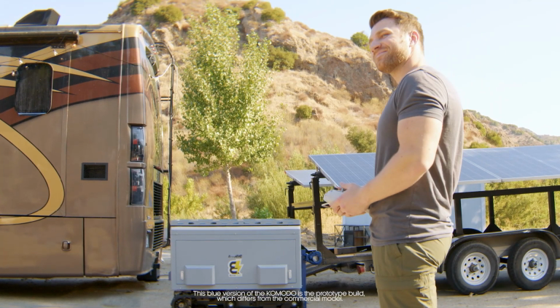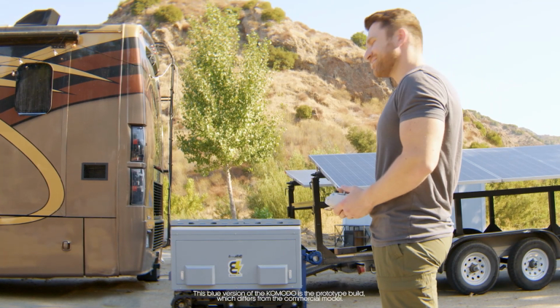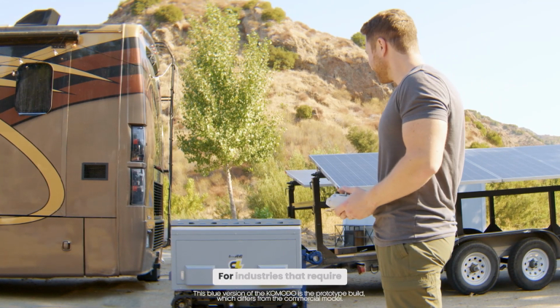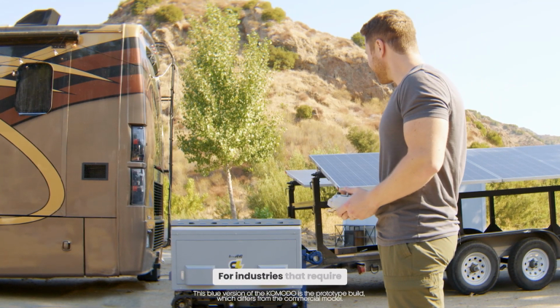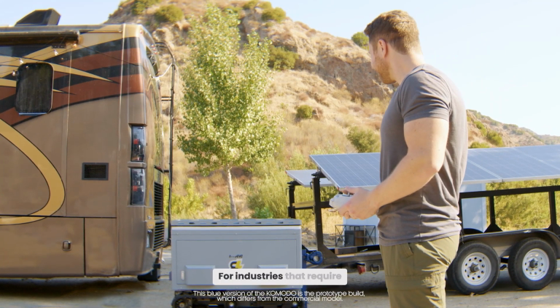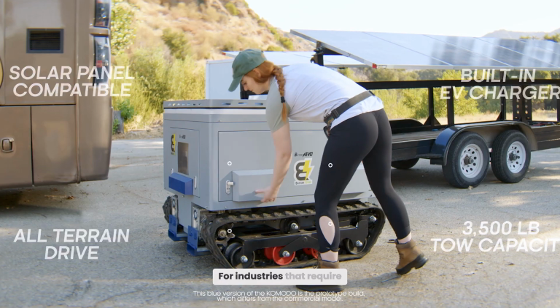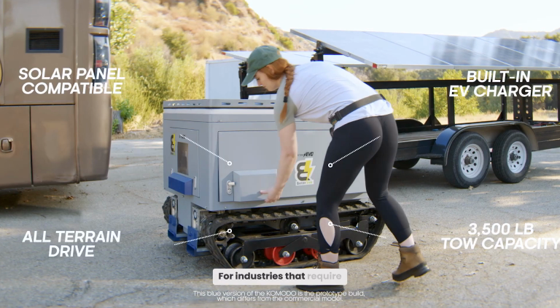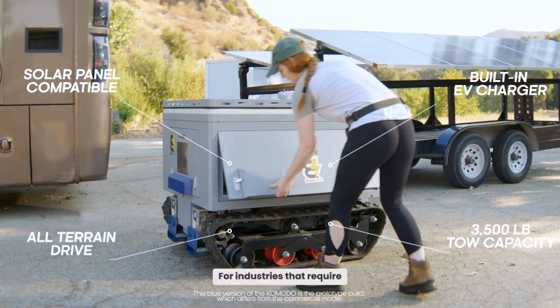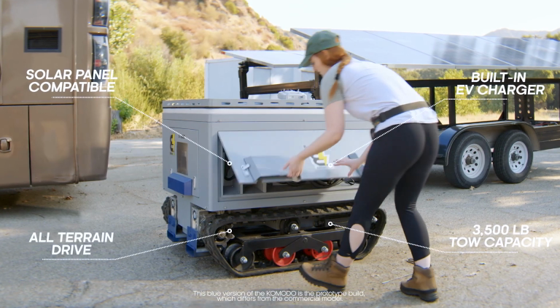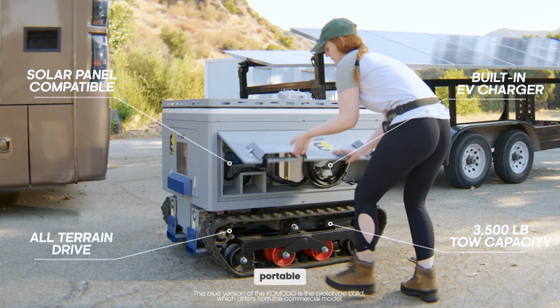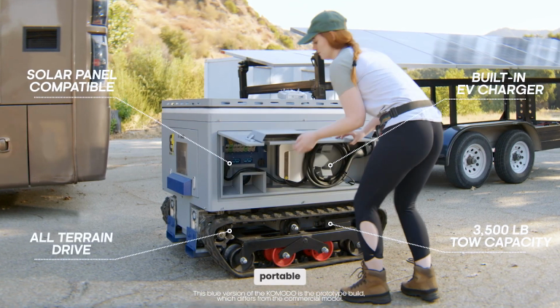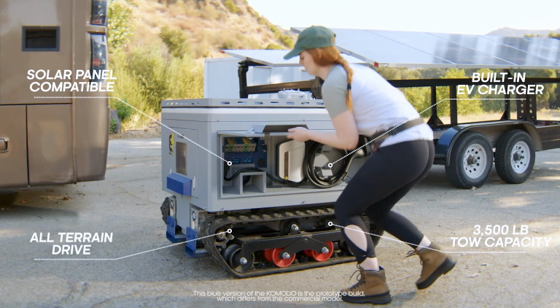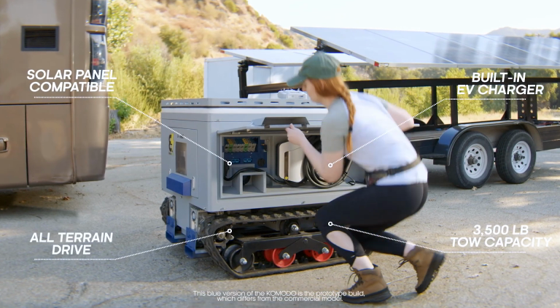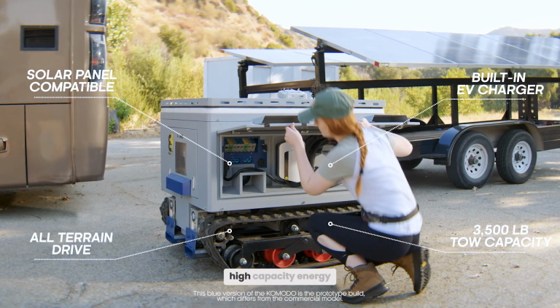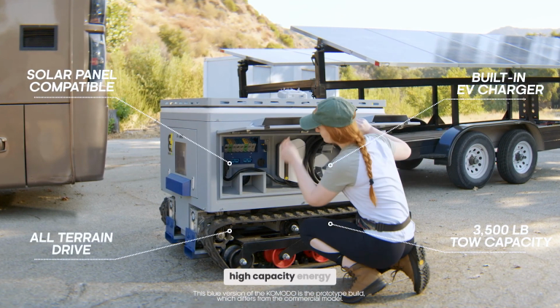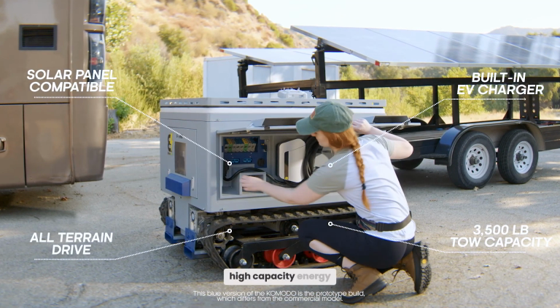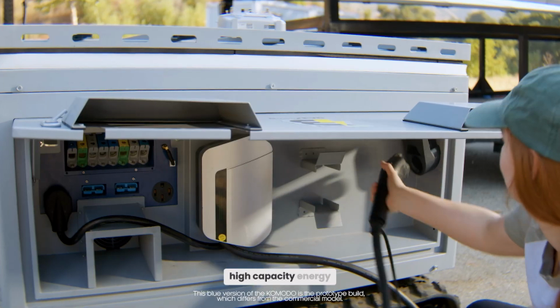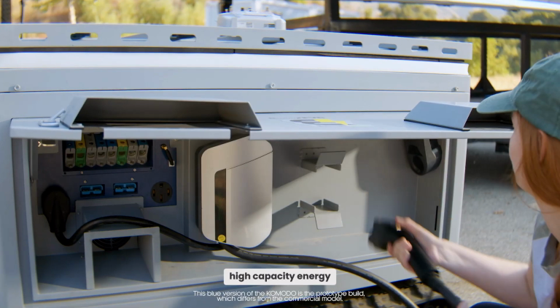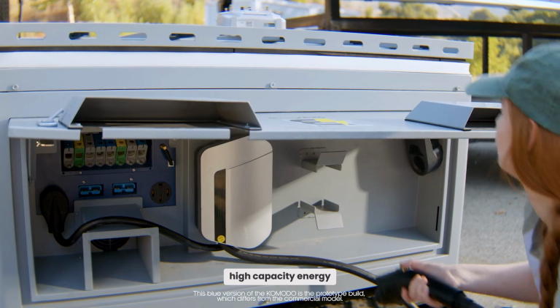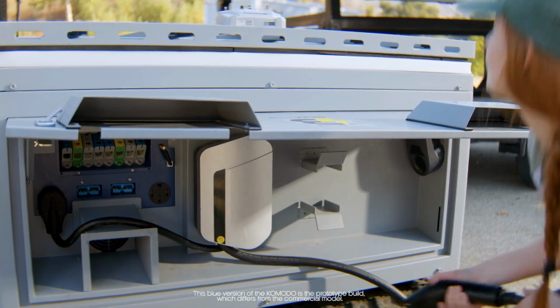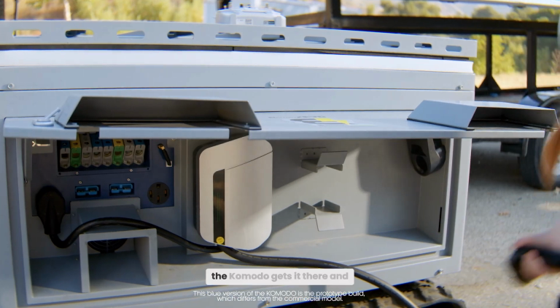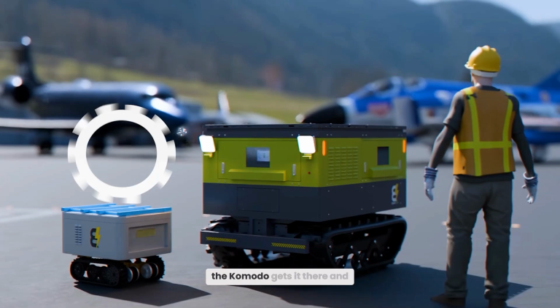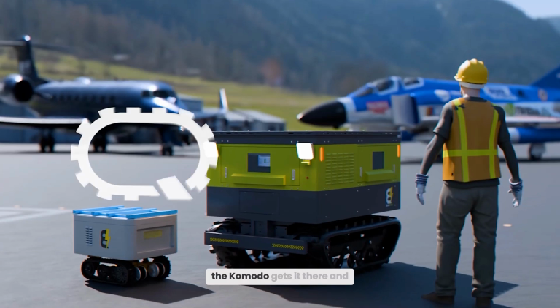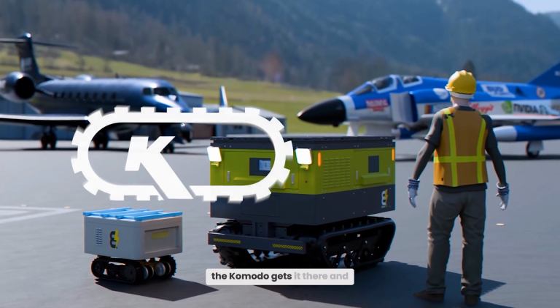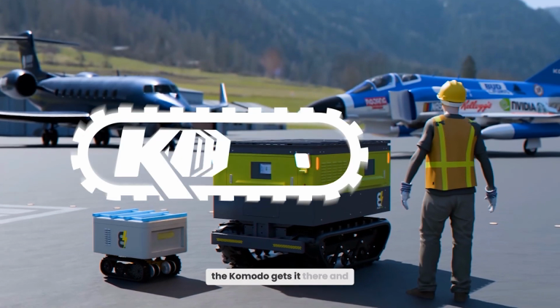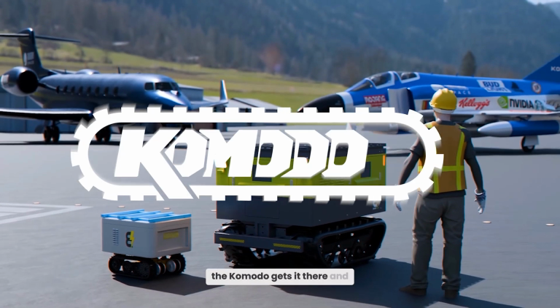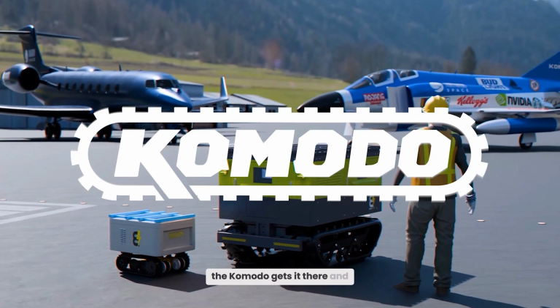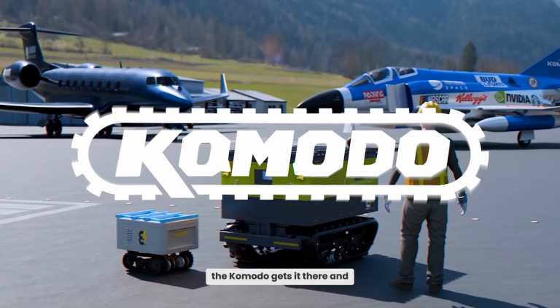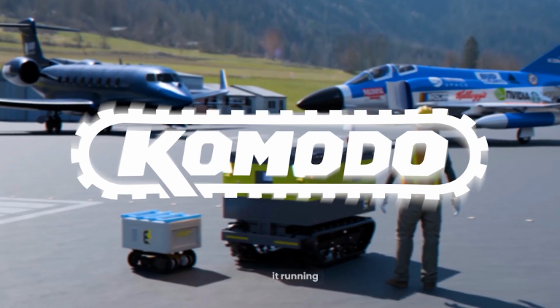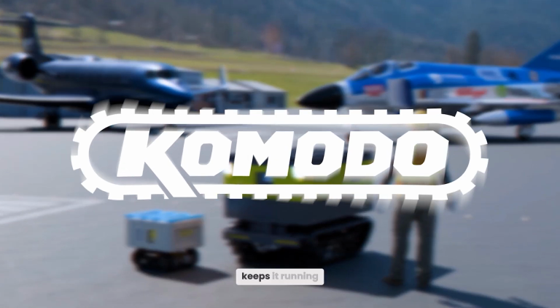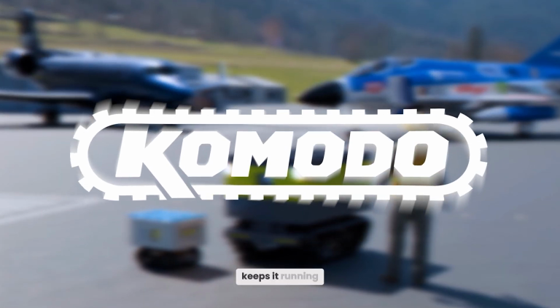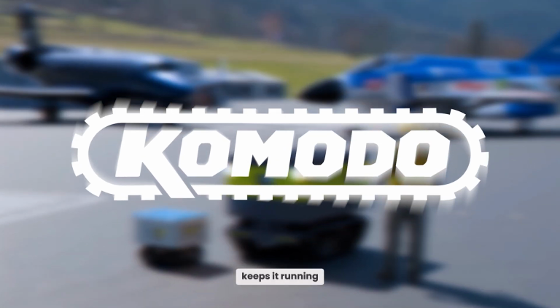For industries that require portable, high-capacity energy, the Komodo gets it there and keeps it running.